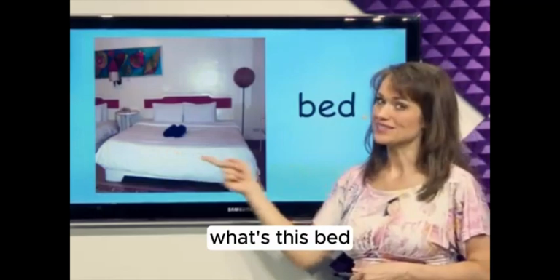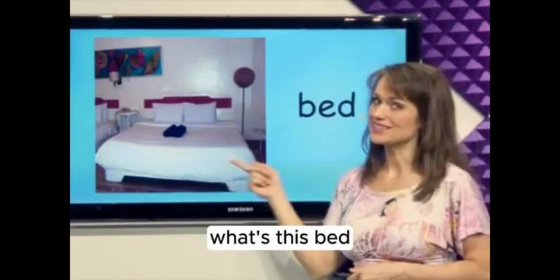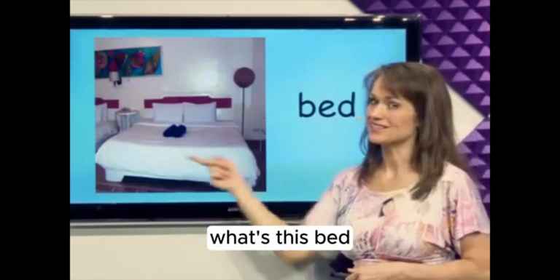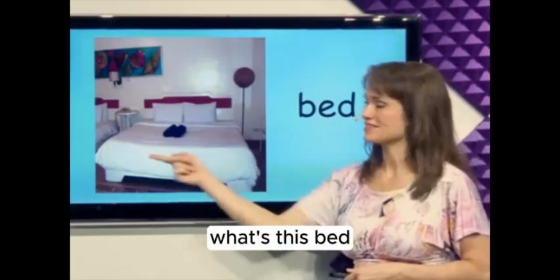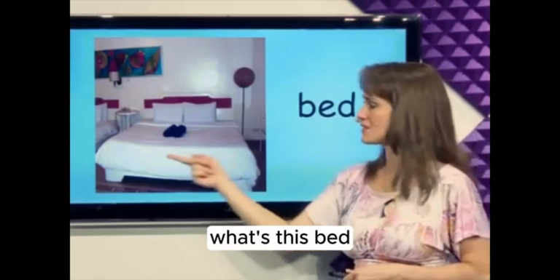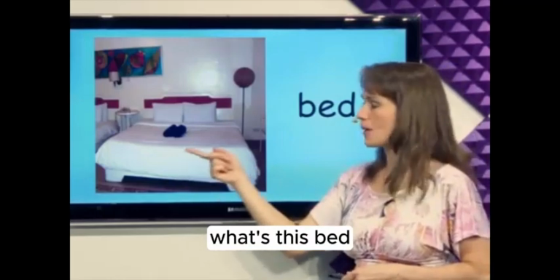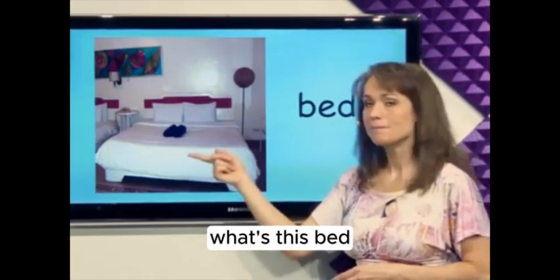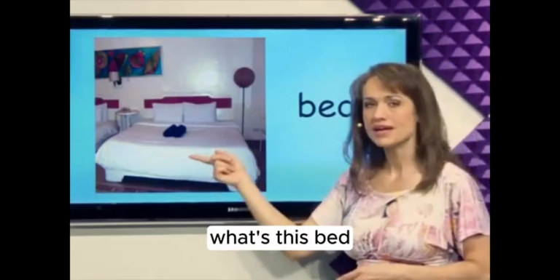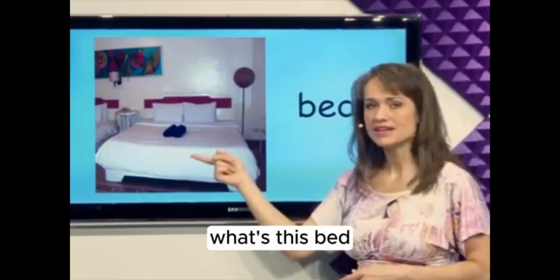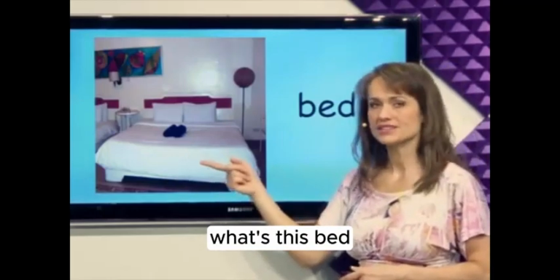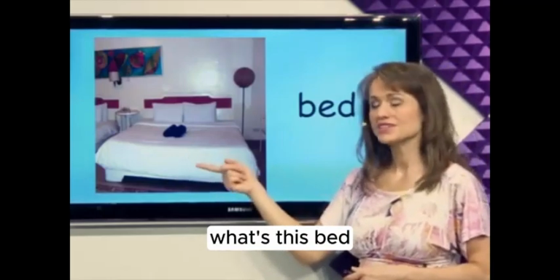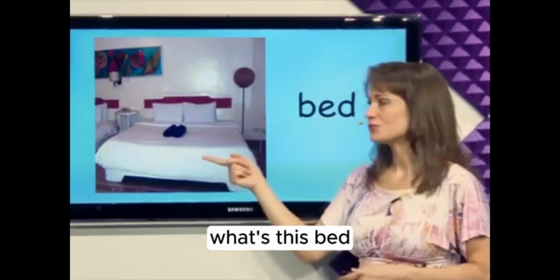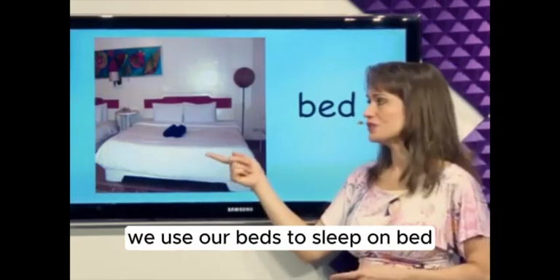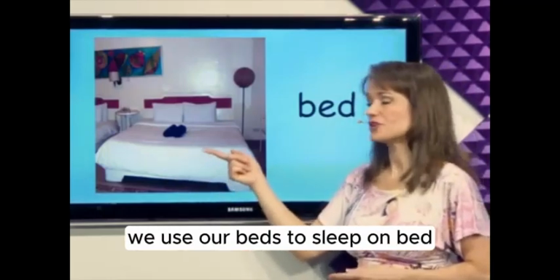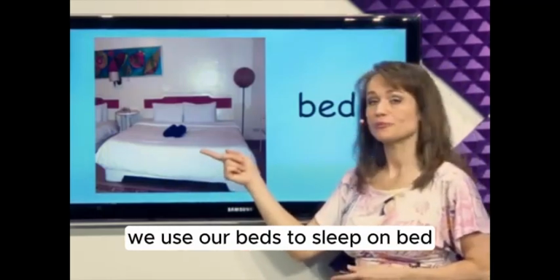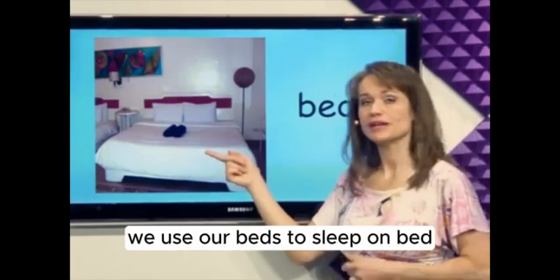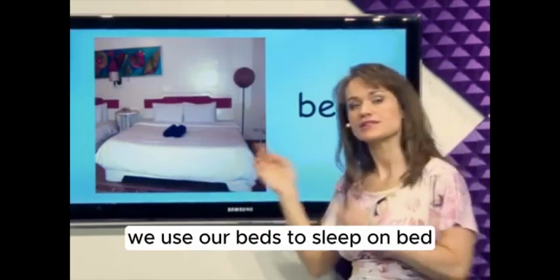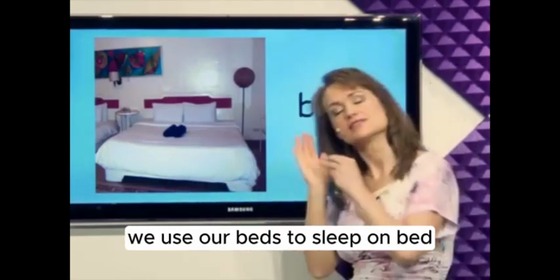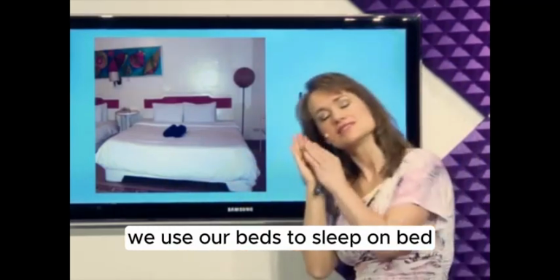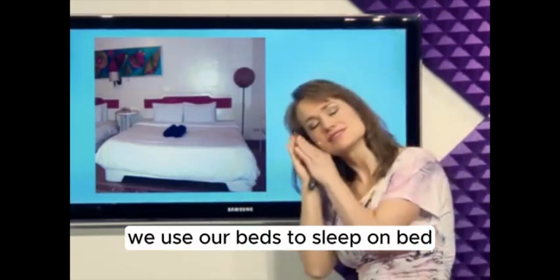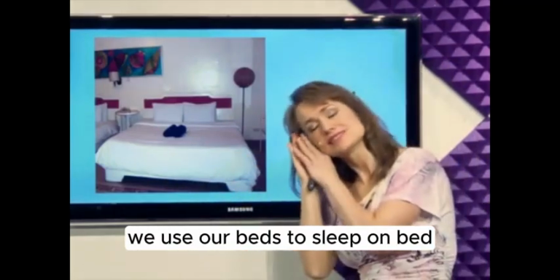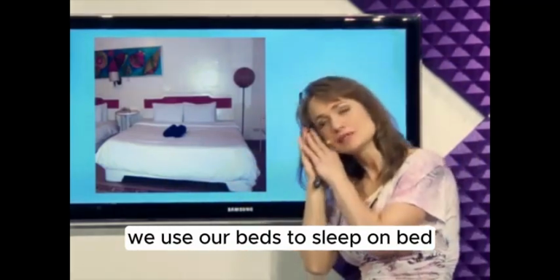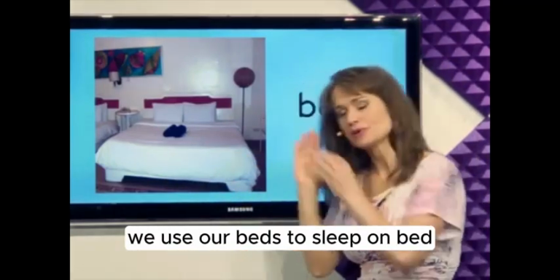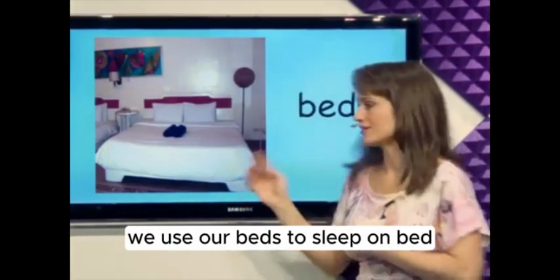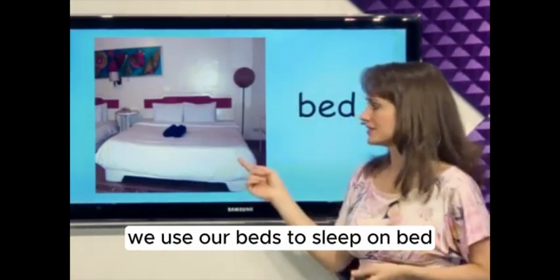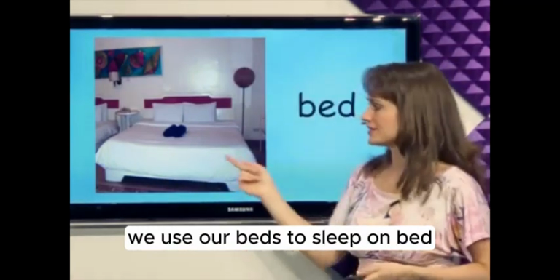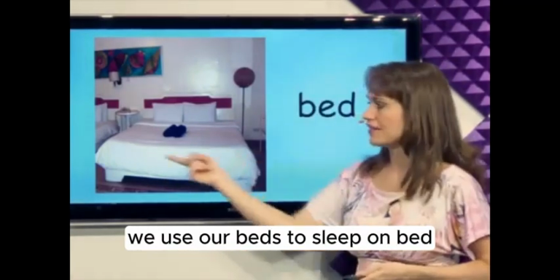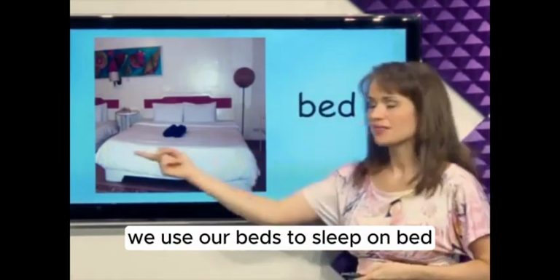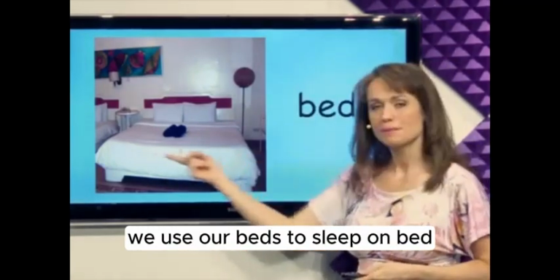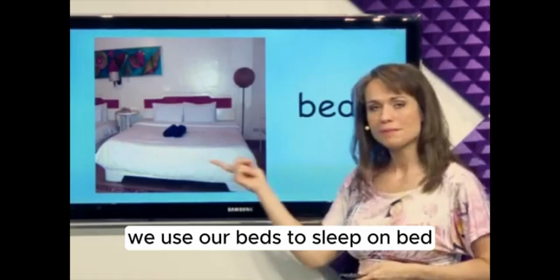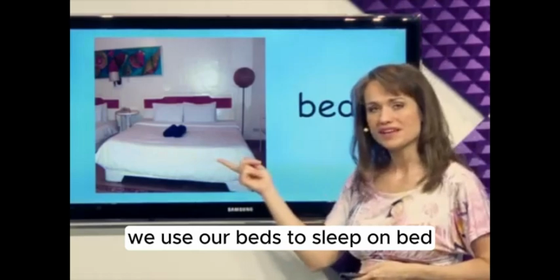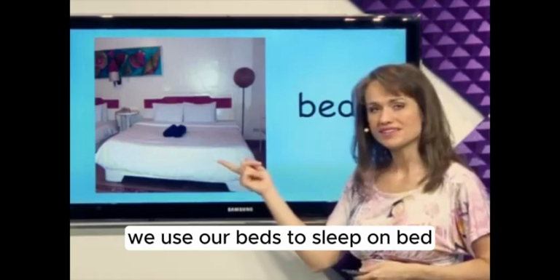What's this? Bed. We use our beds to sleep on. Bed.